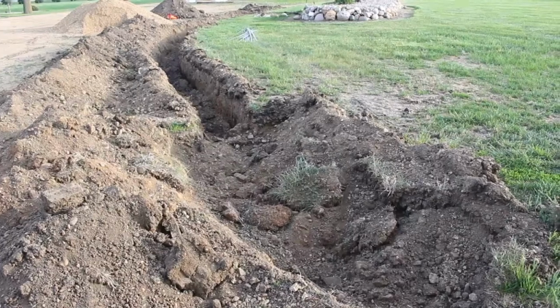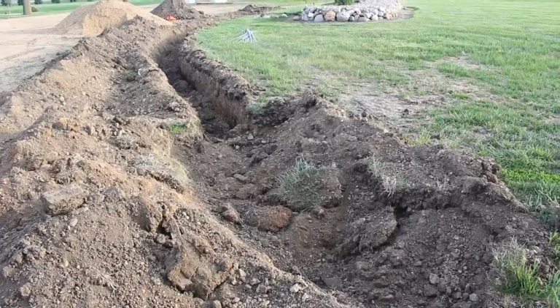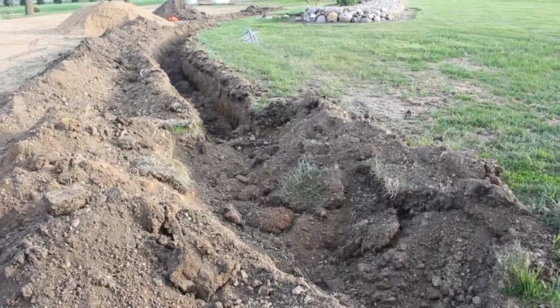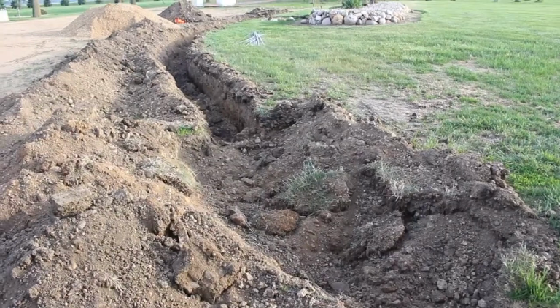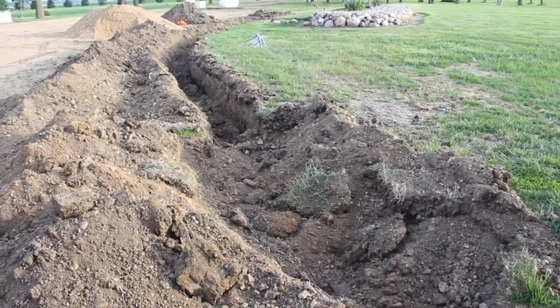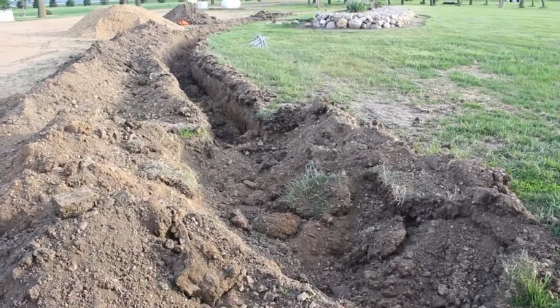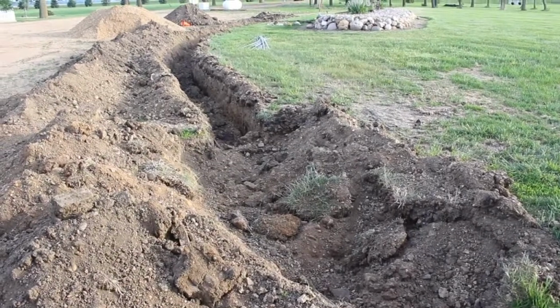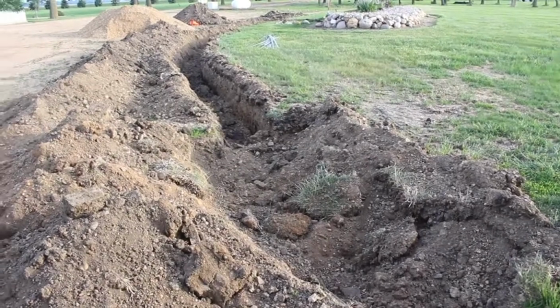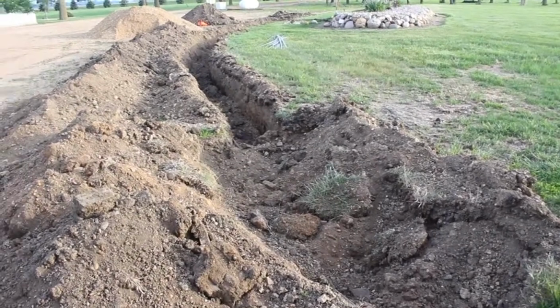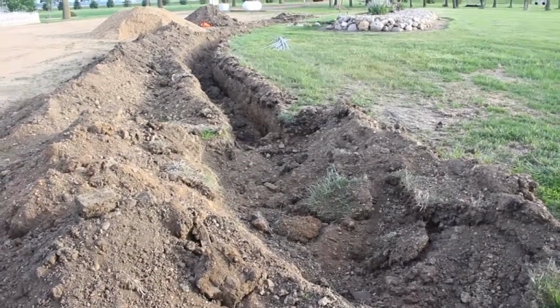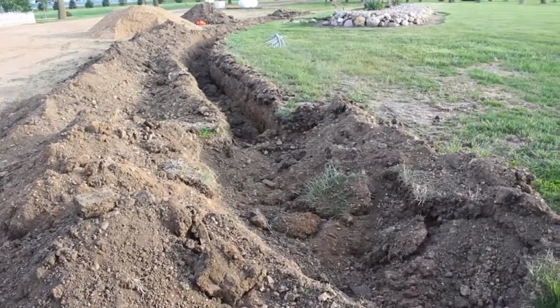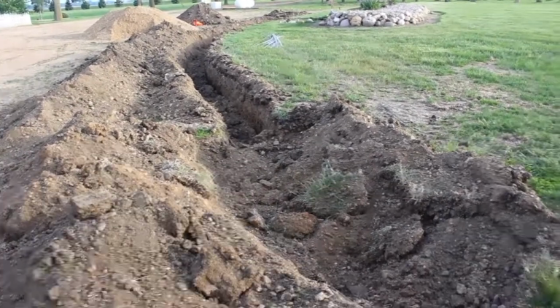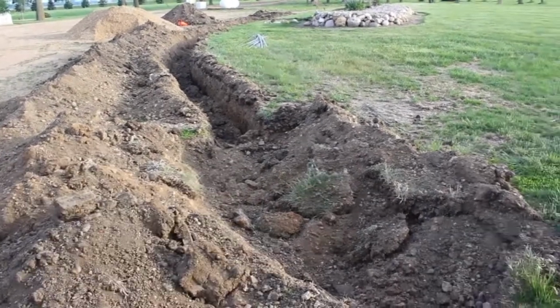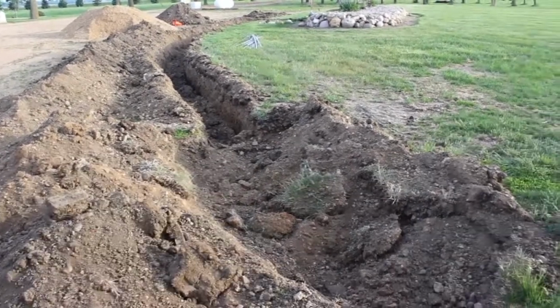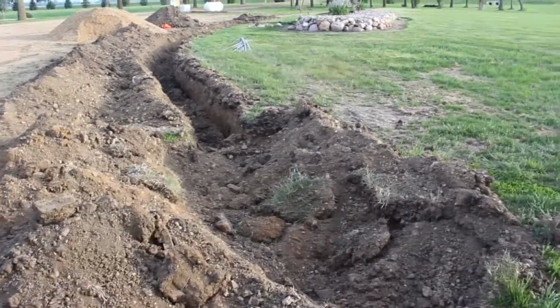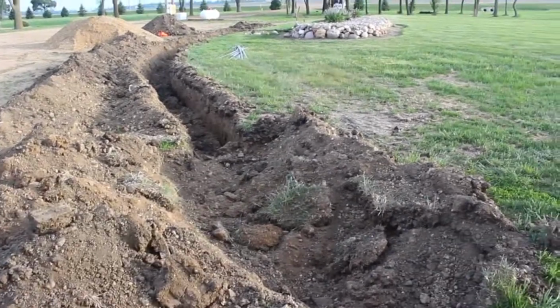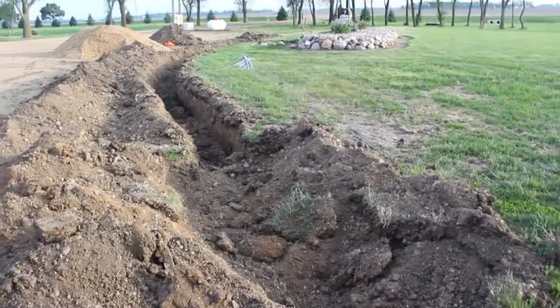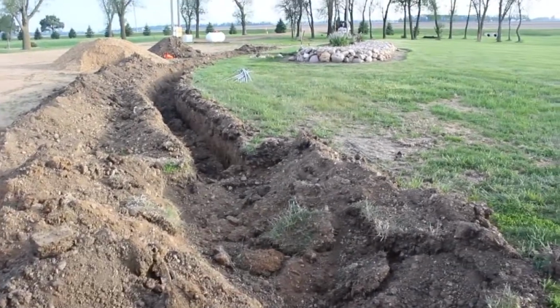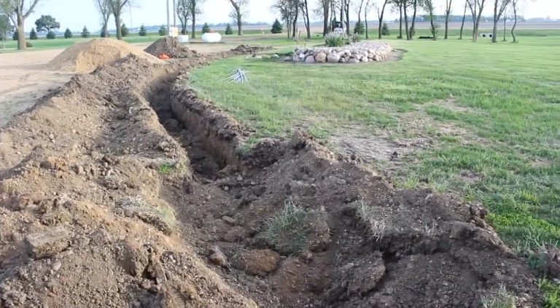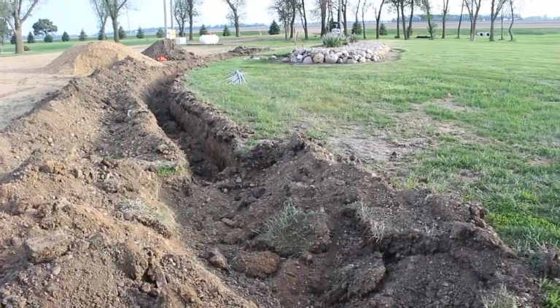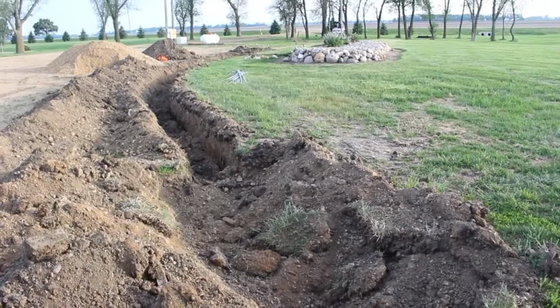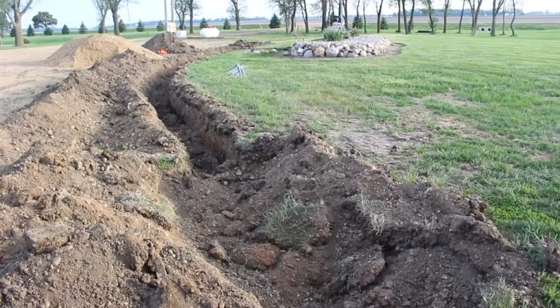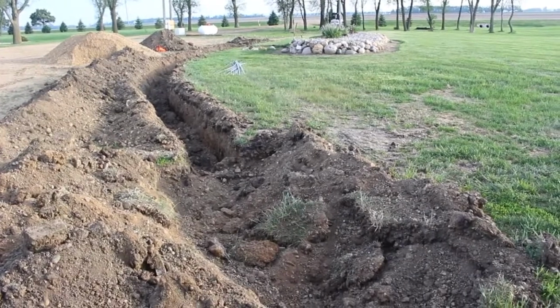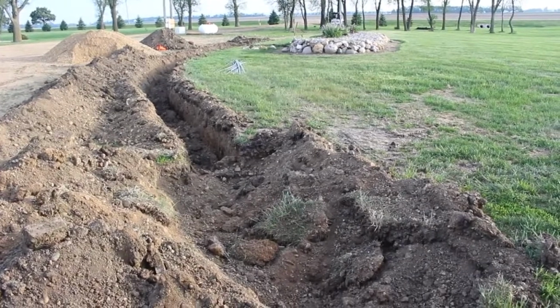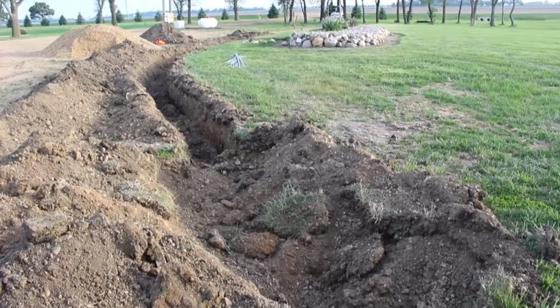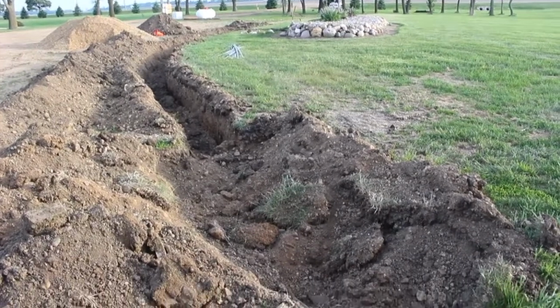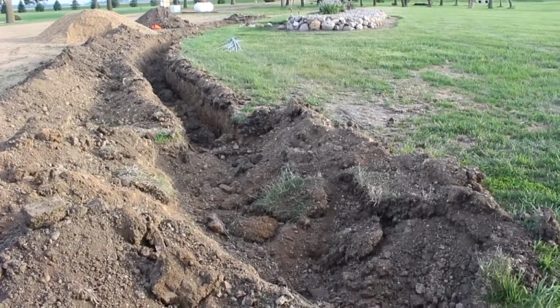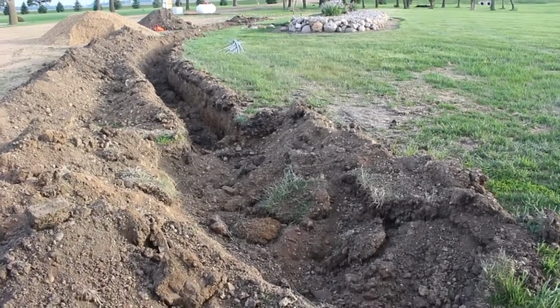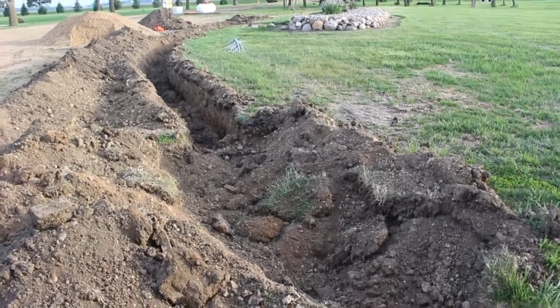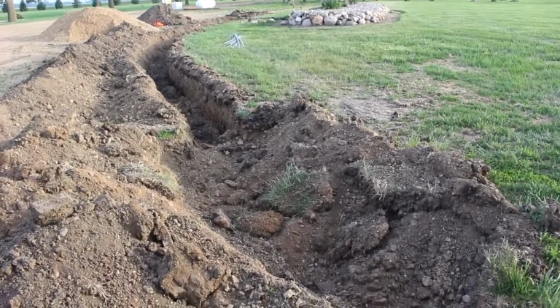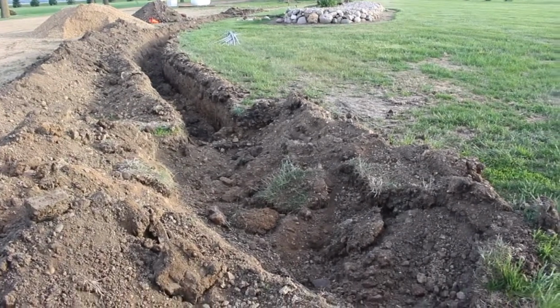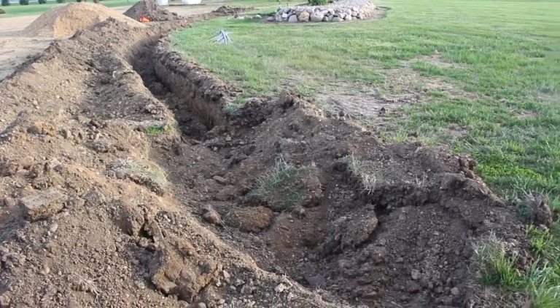Here is the progress at the end of day one on working on the flagpole power so we can put a light up.